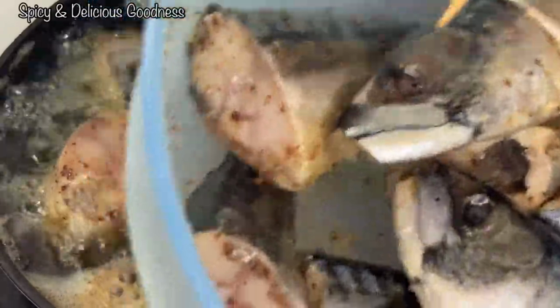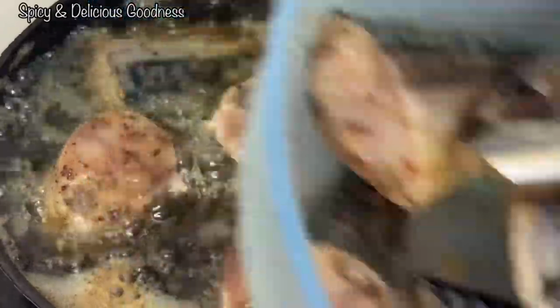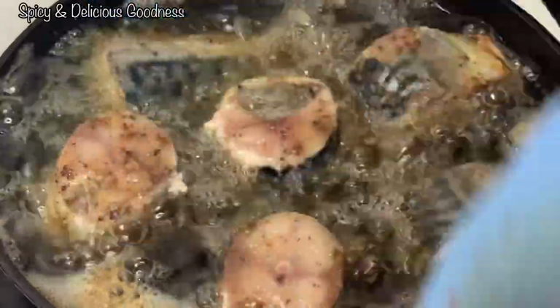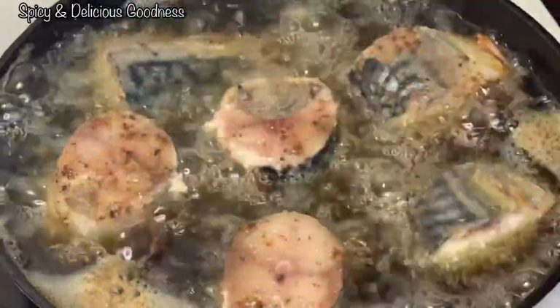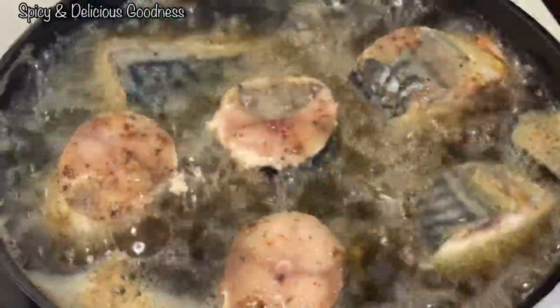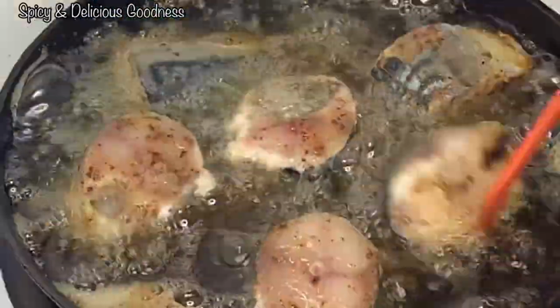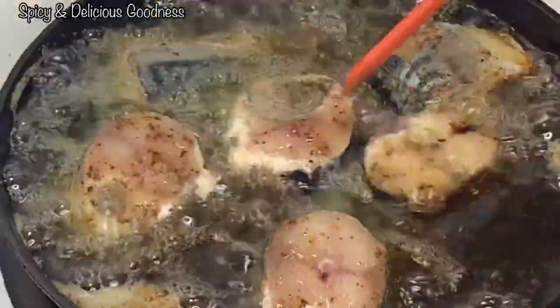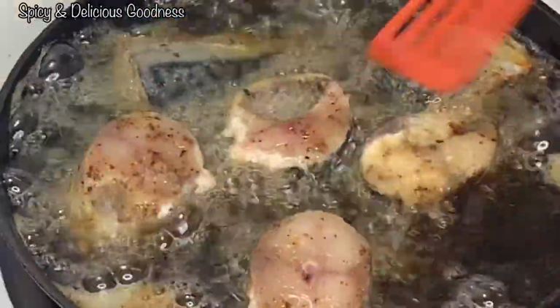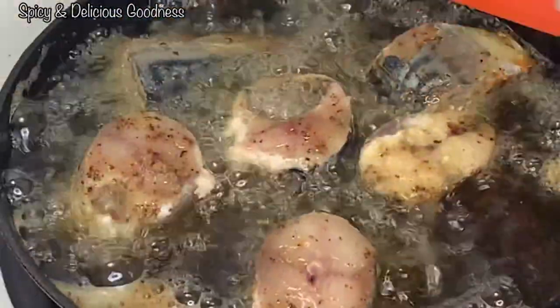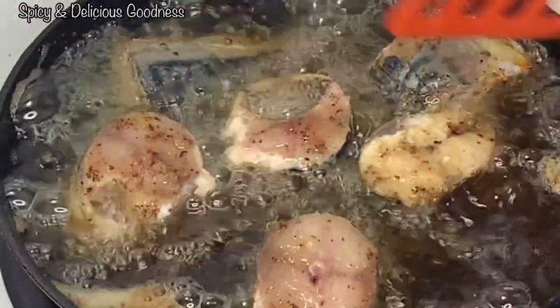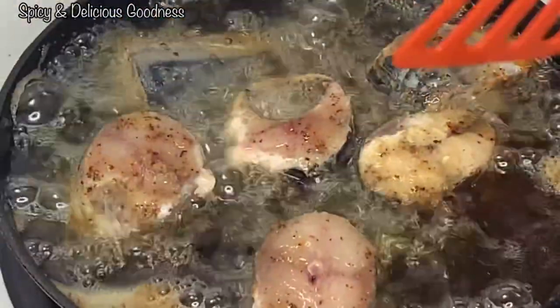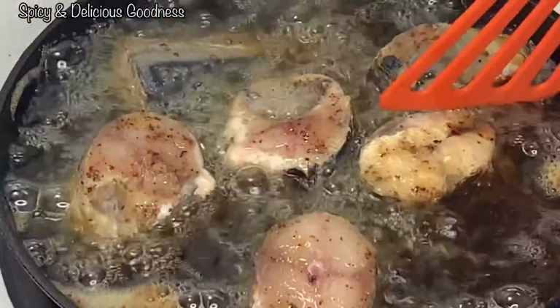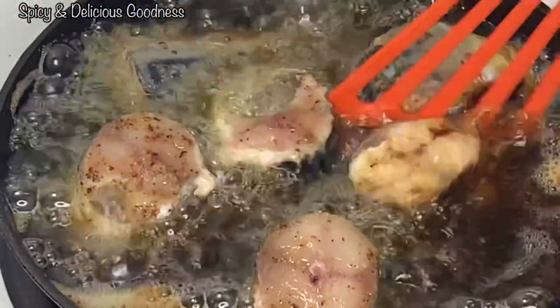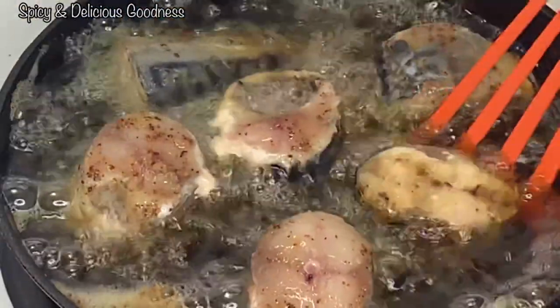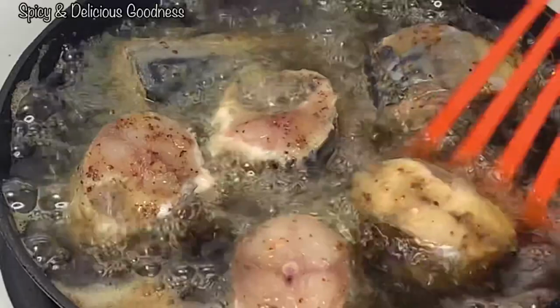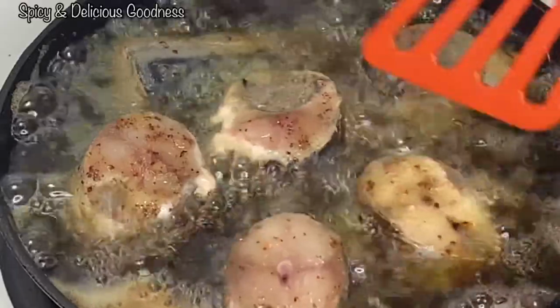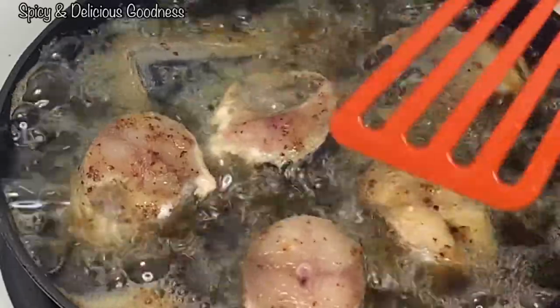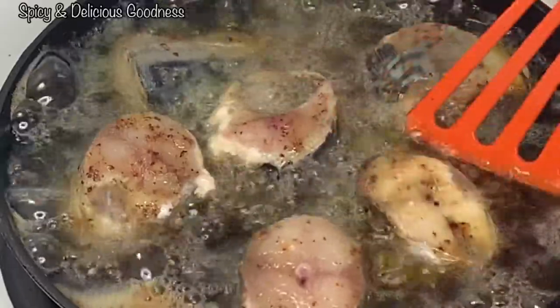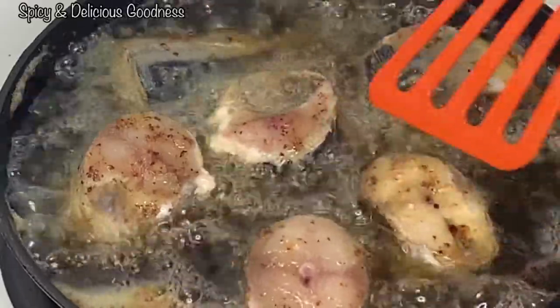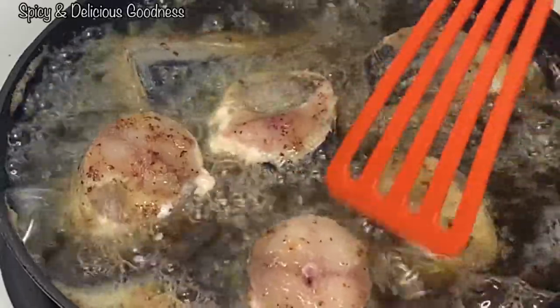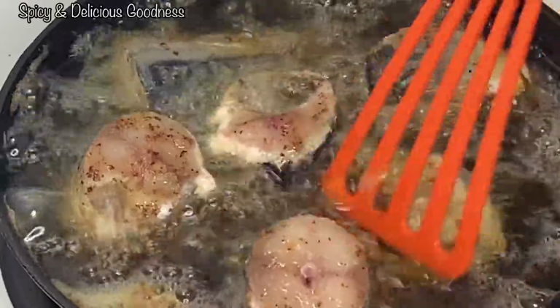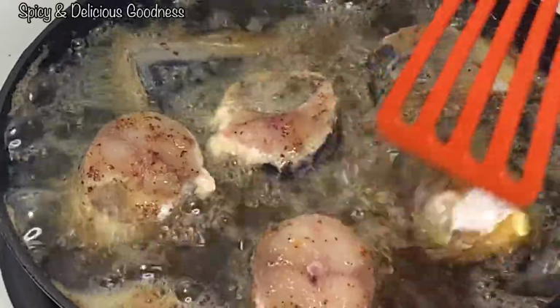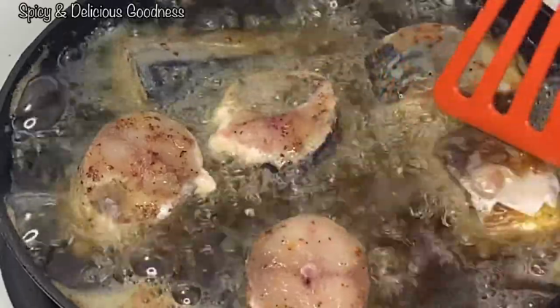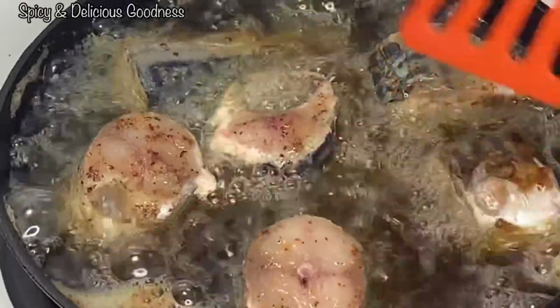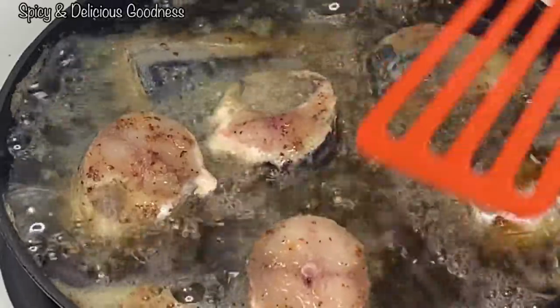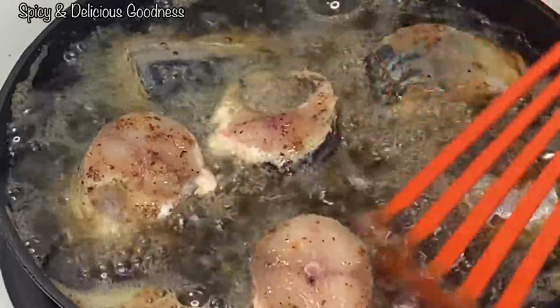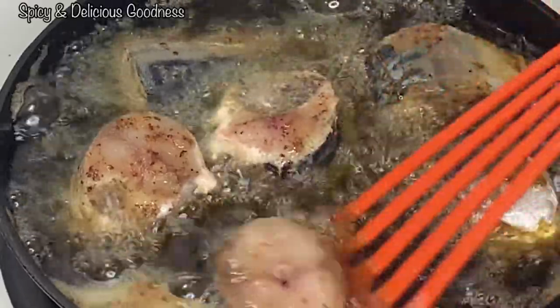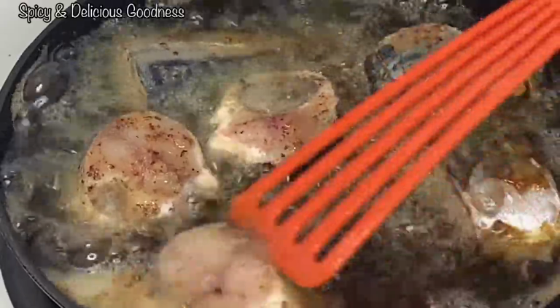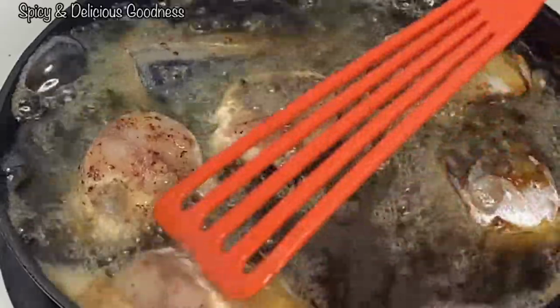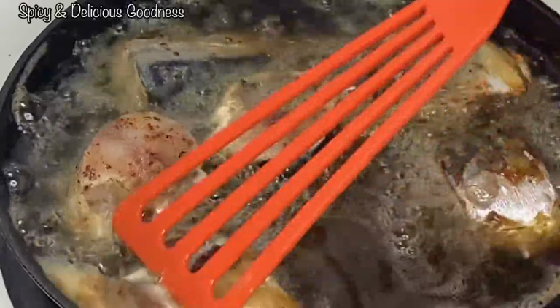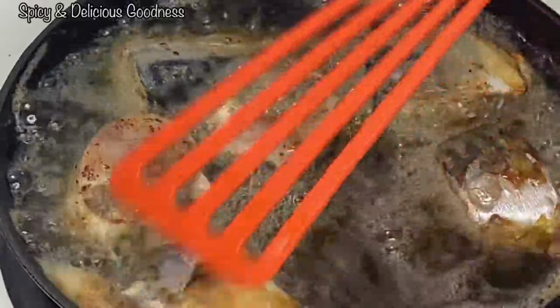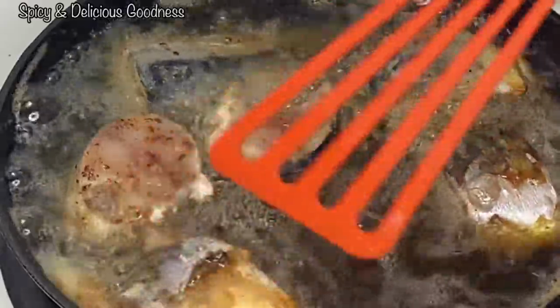So you have to pop the eyes of the fish before it gets into the oil. I'm gonna leave it to fry on one side for five minutes, then after five minutes I will flip it.